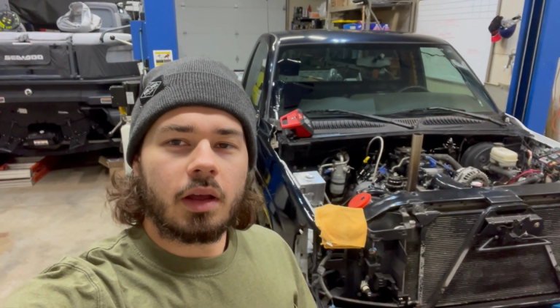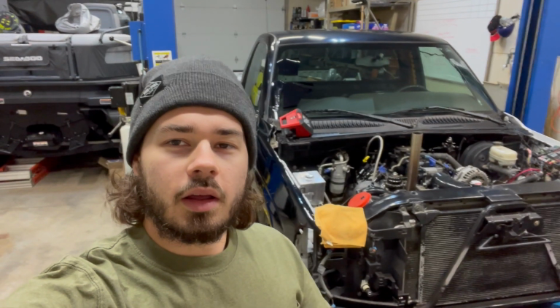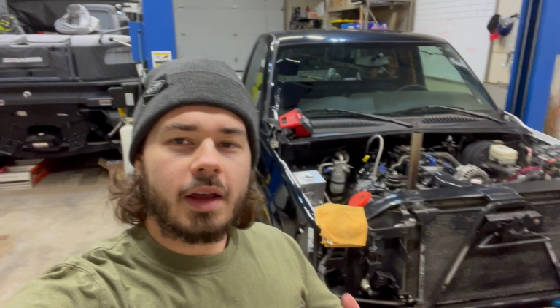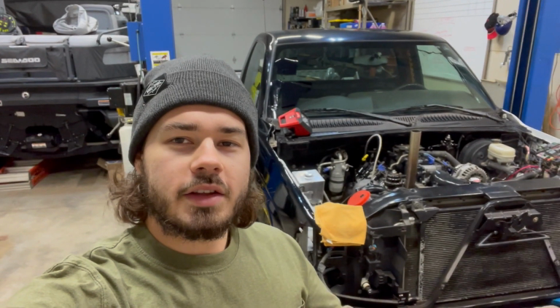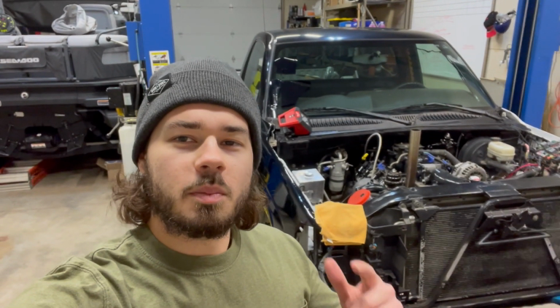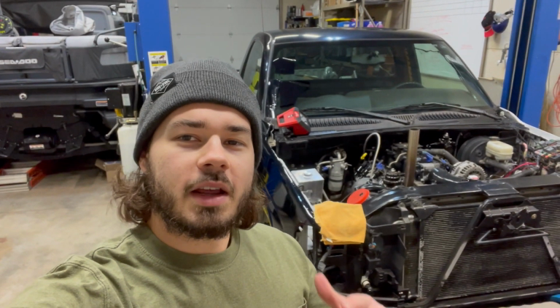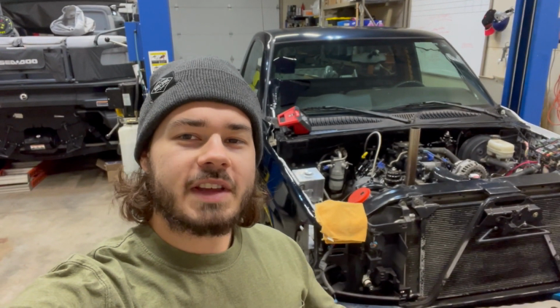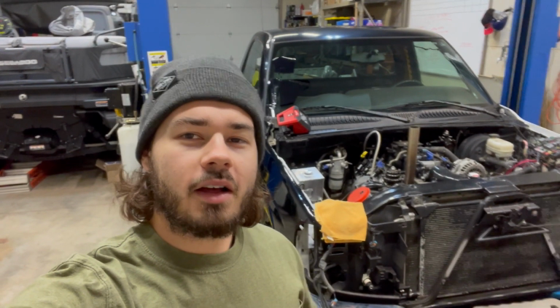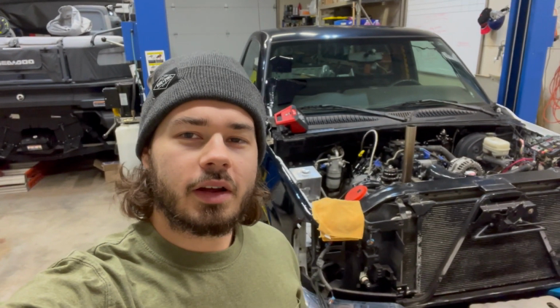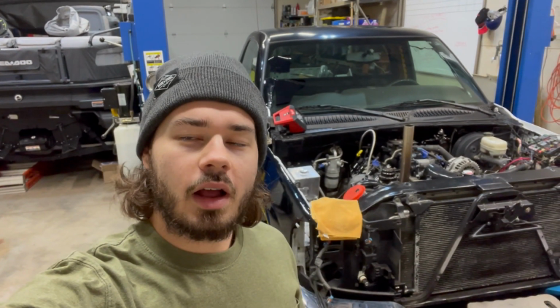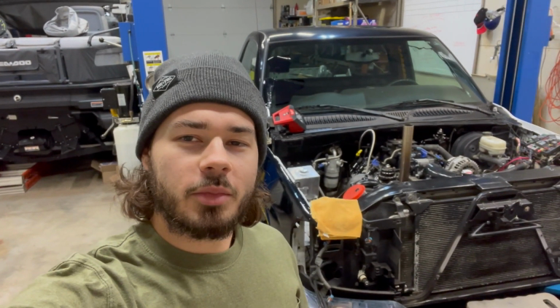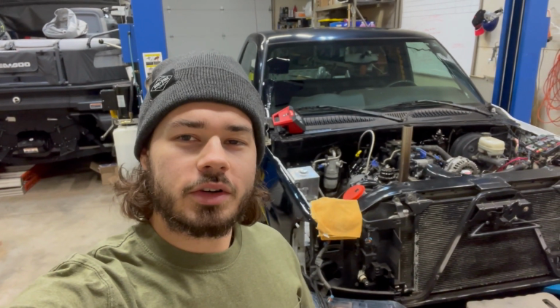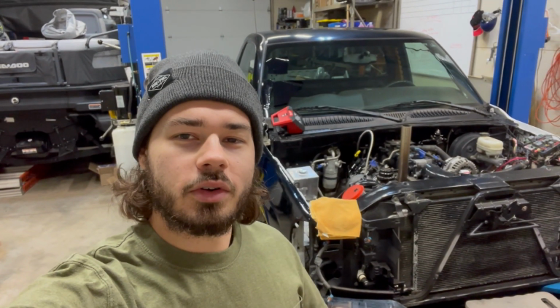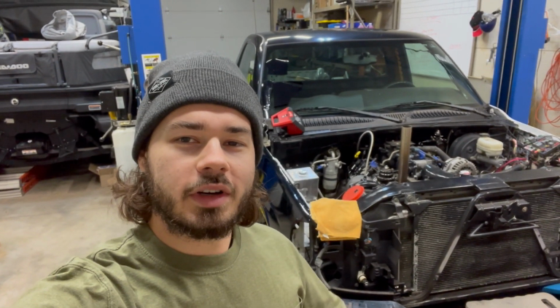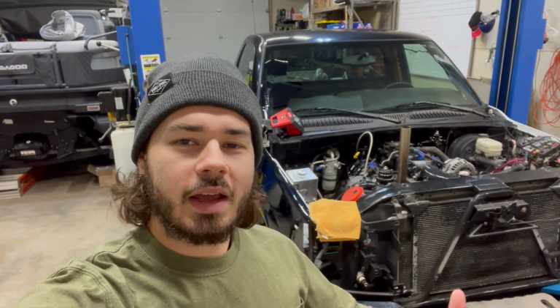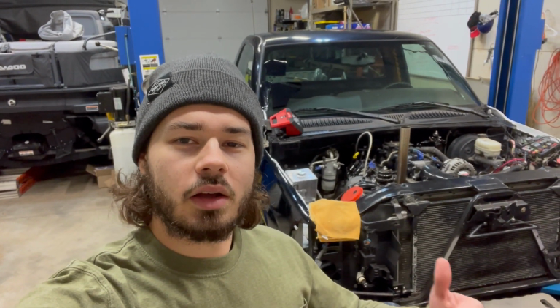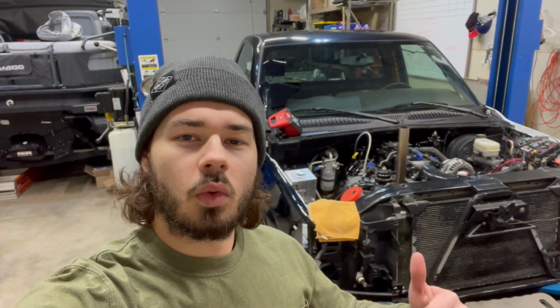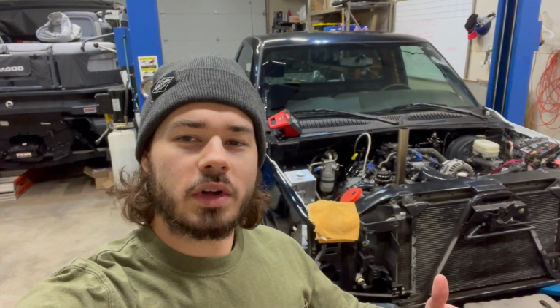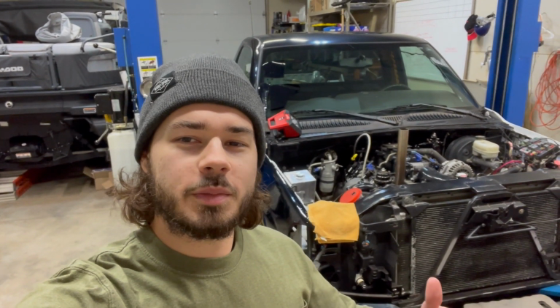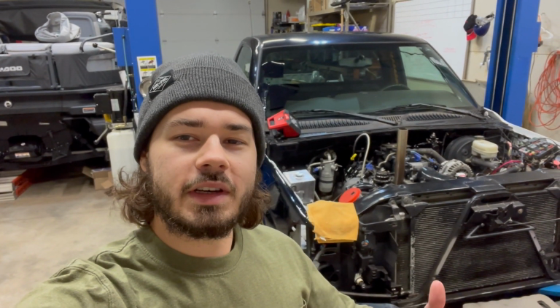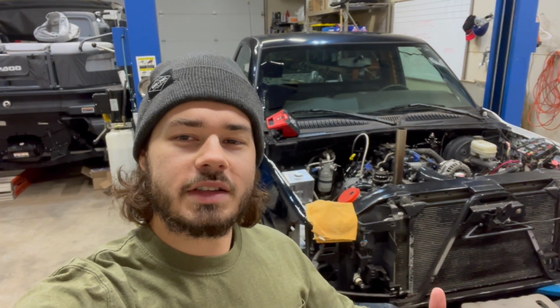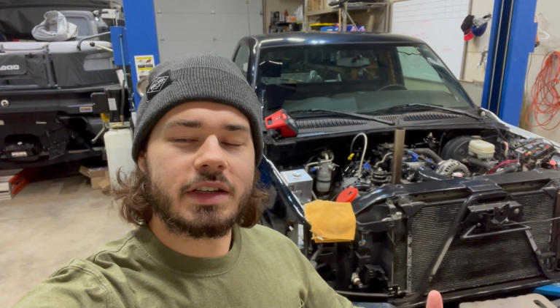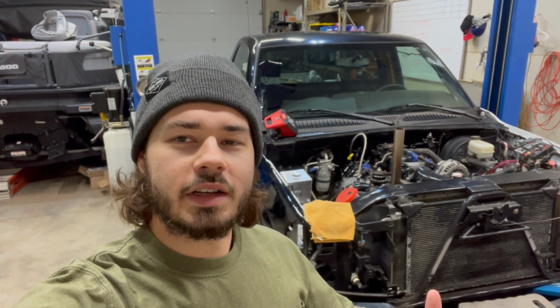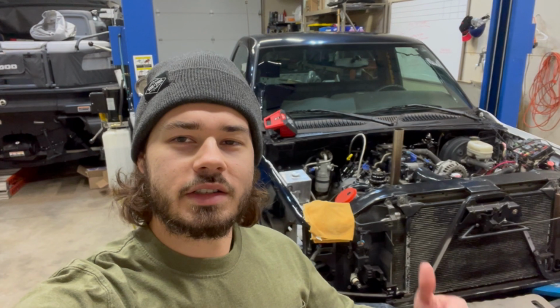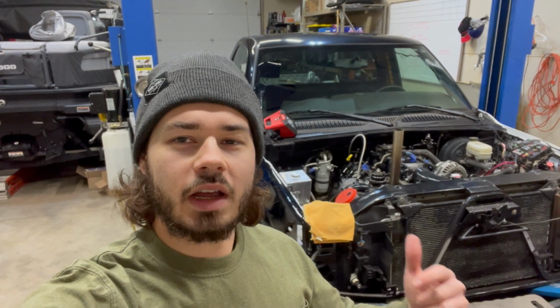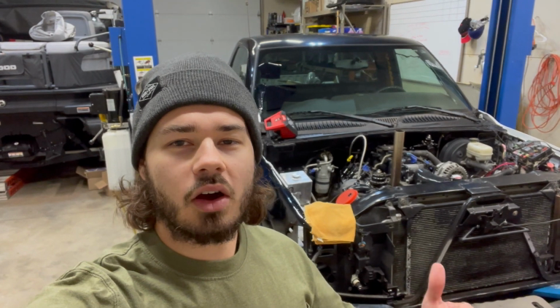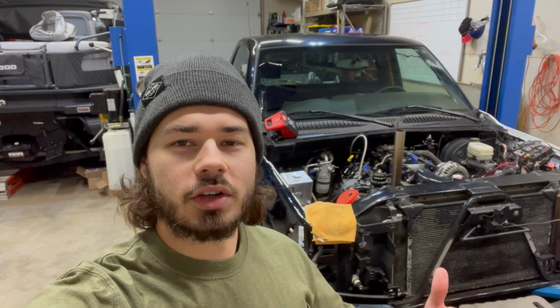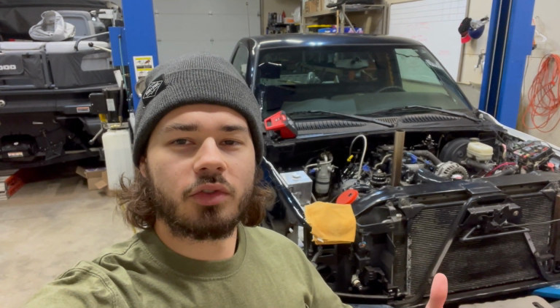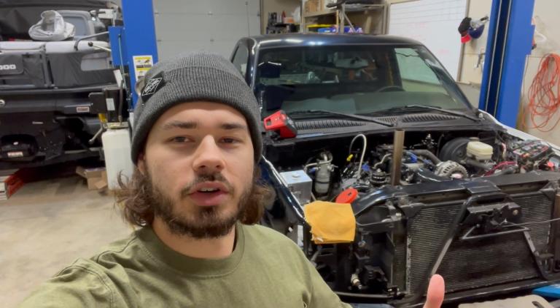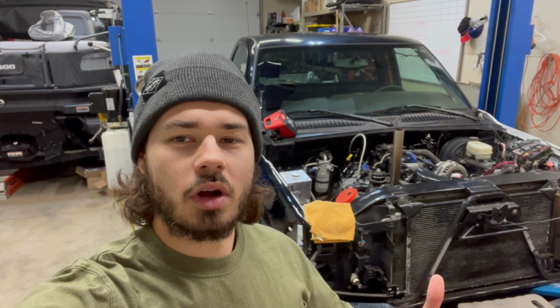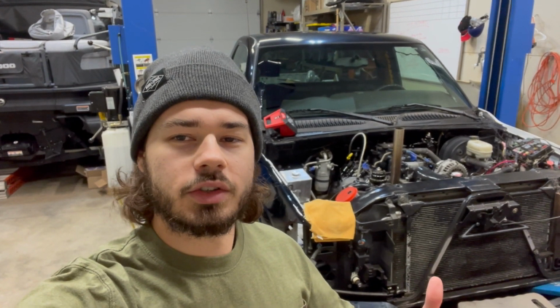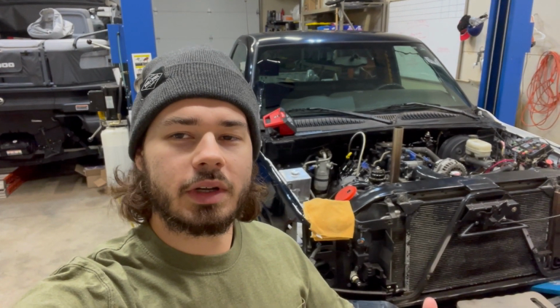Hey guys, my name is Alec. I'm here to show you today what speed density is and how to convert your truck to it.